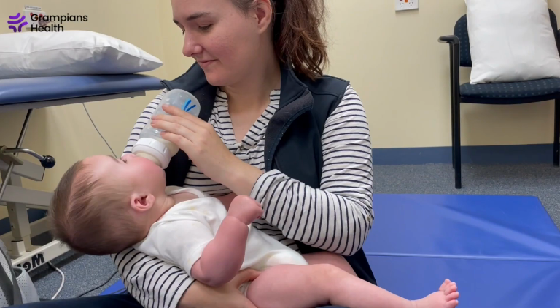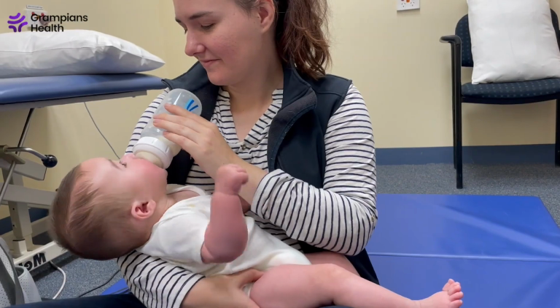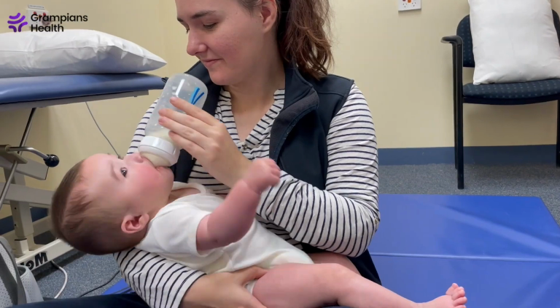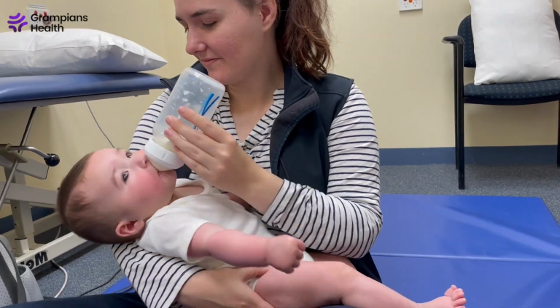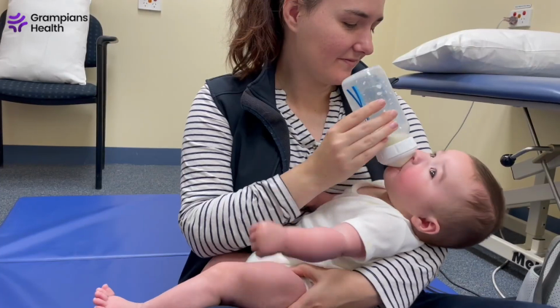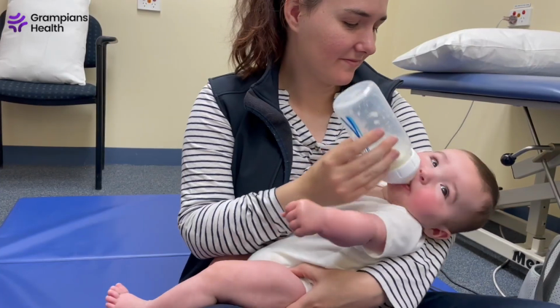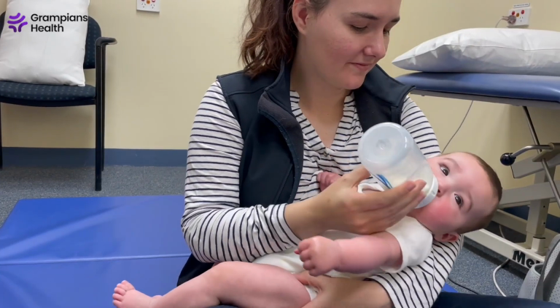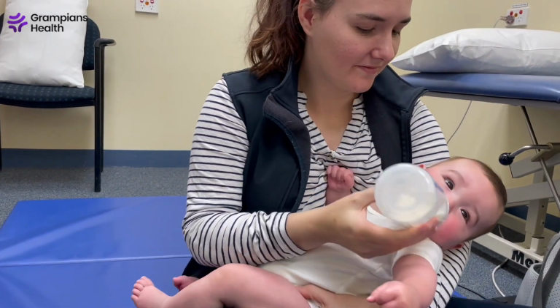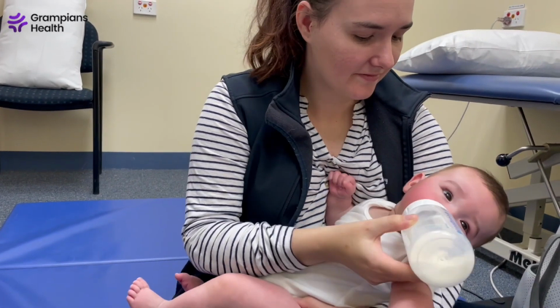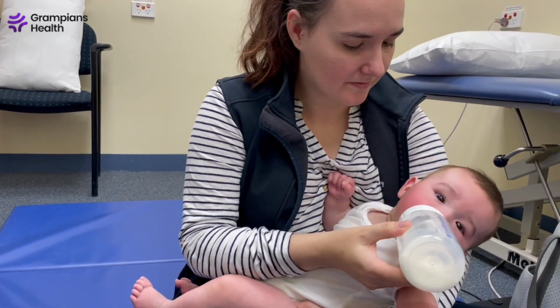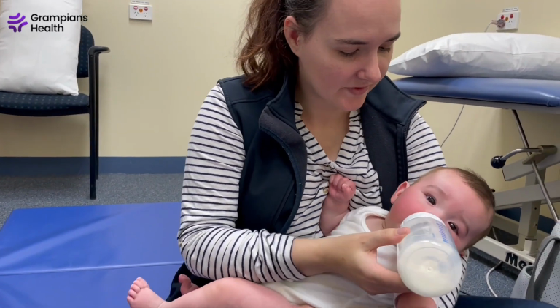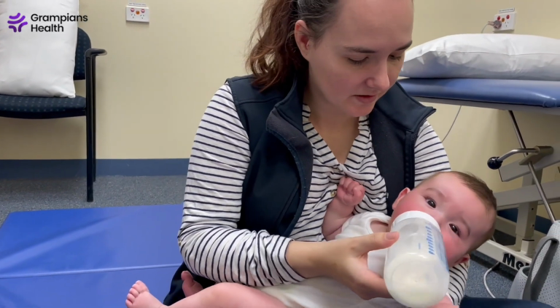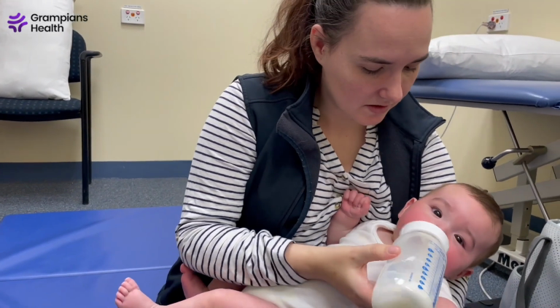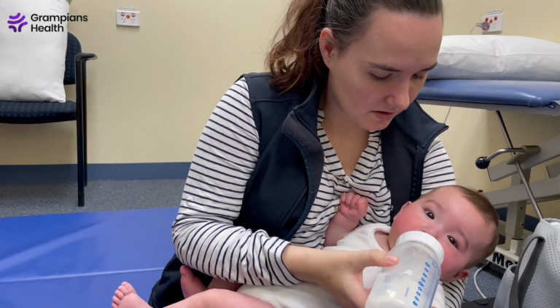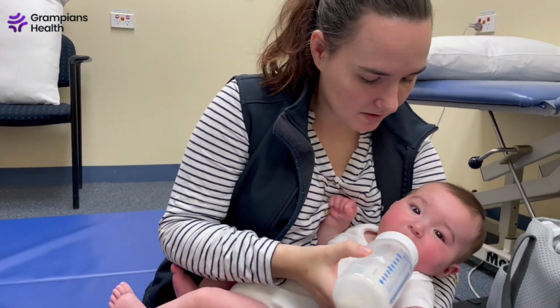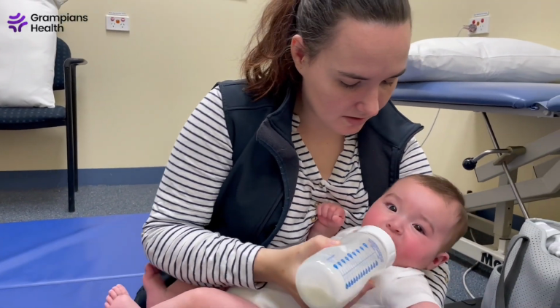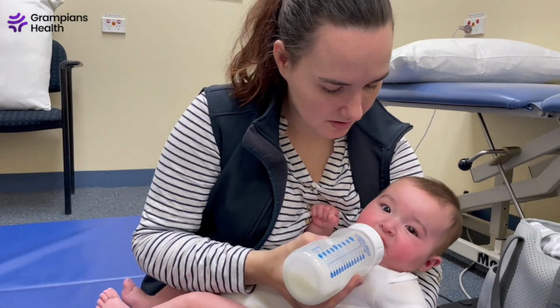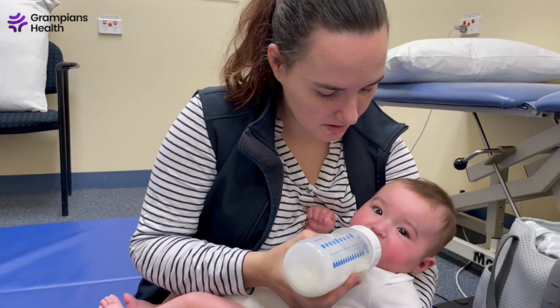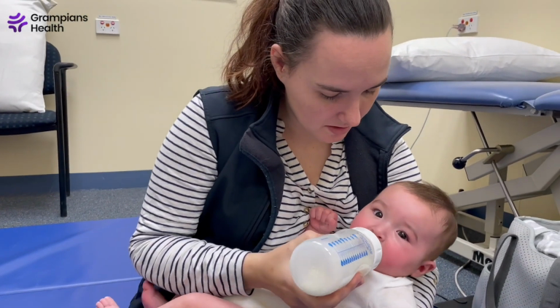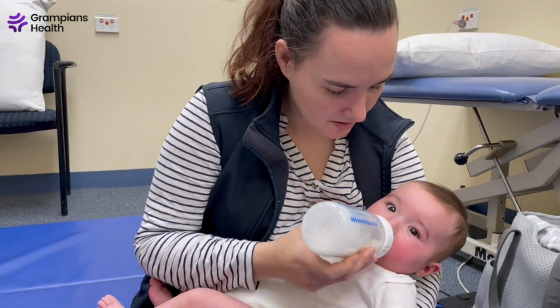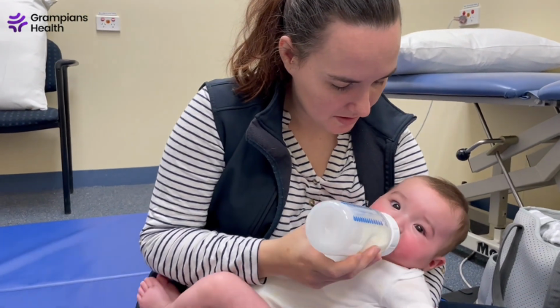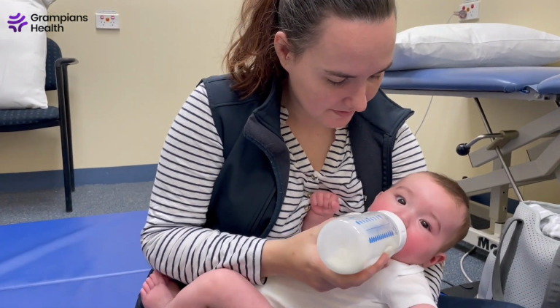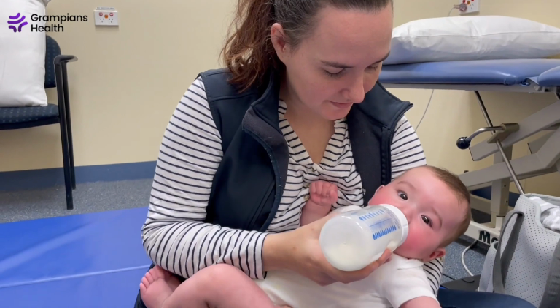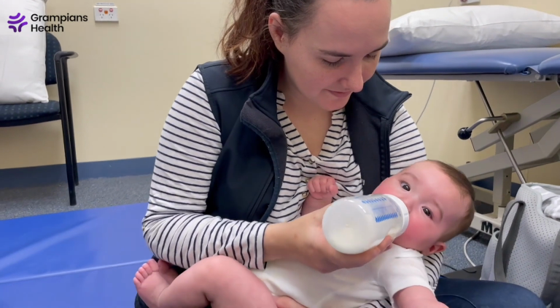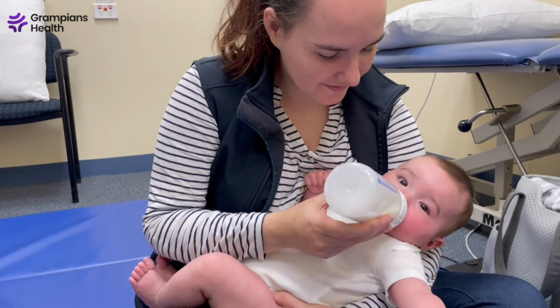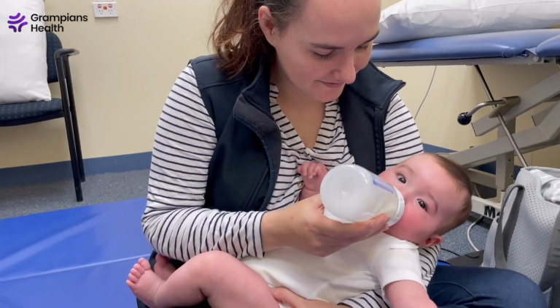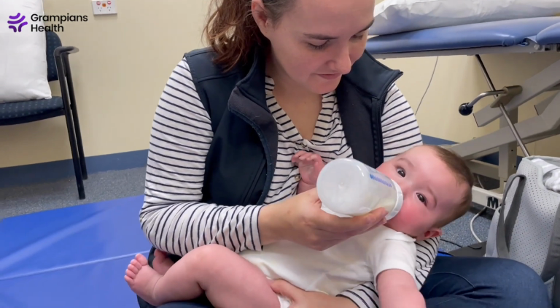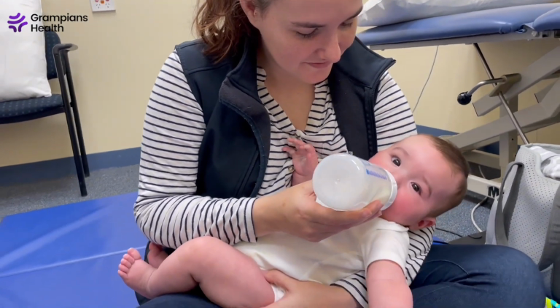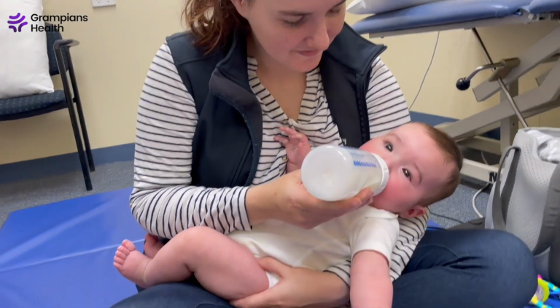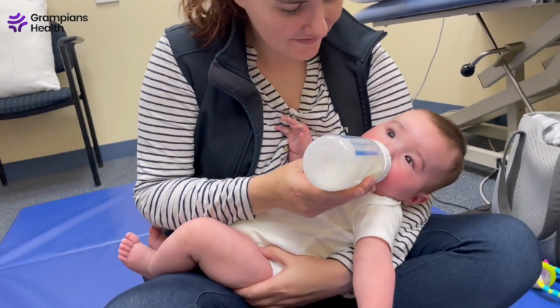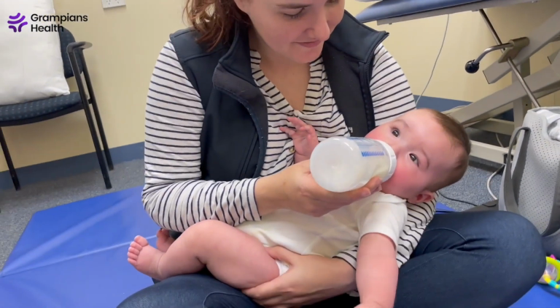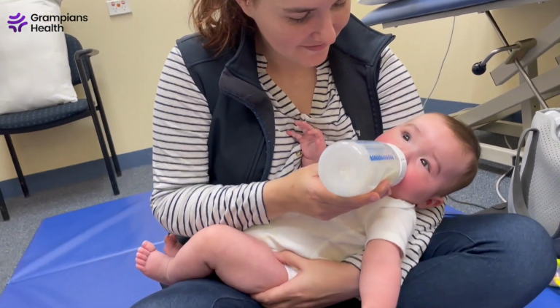Alternatively, if they are bottle-fed, you can hold them in your left arm, turning the bottle so that it's away from your body, causing them to again look to their left.